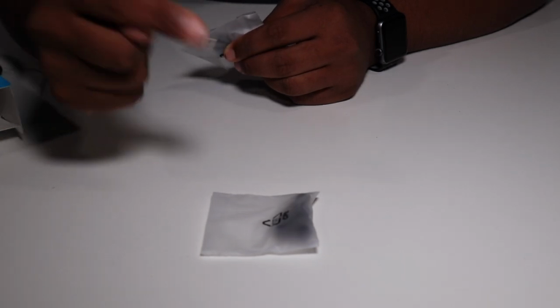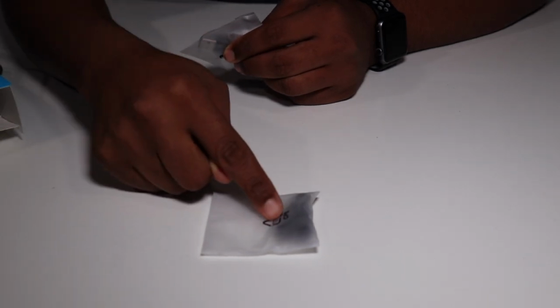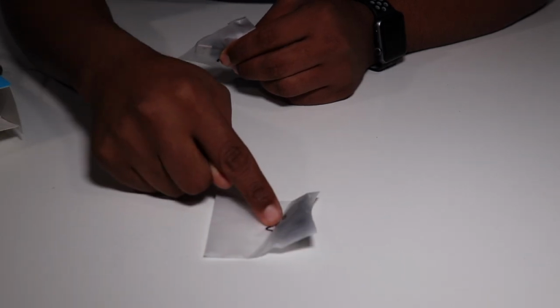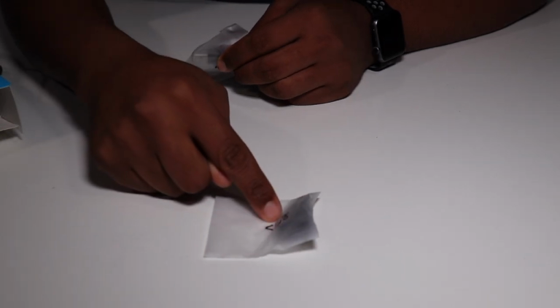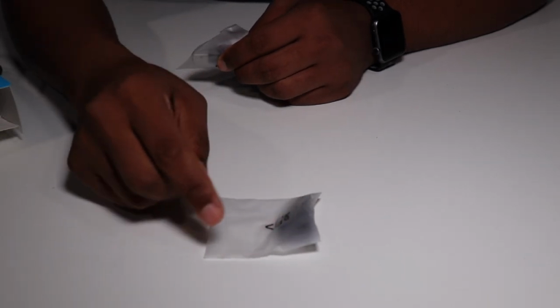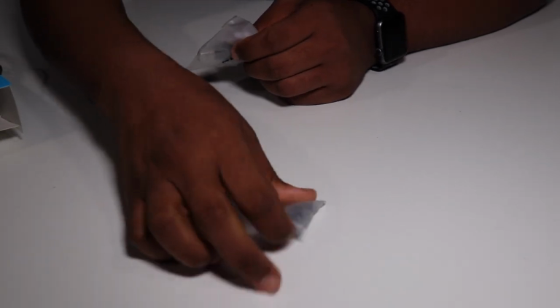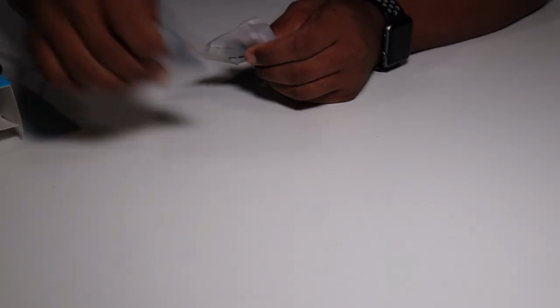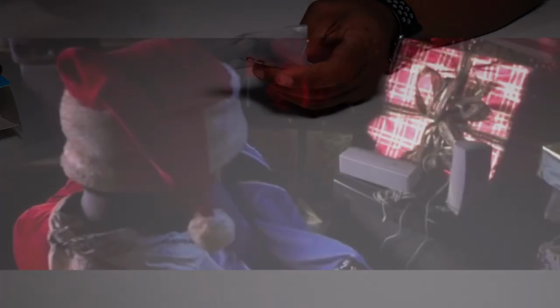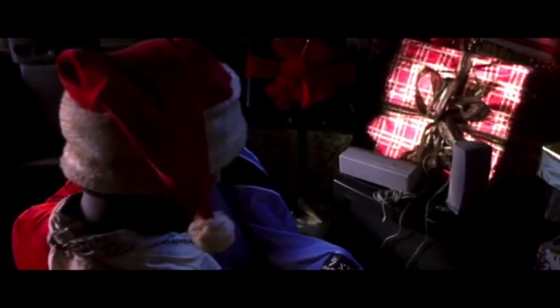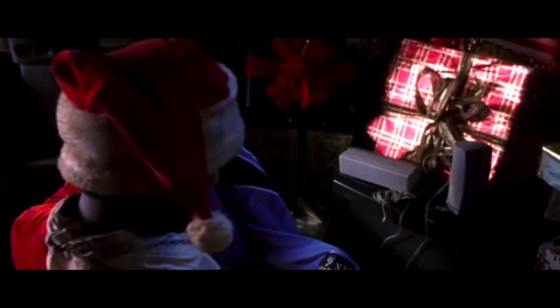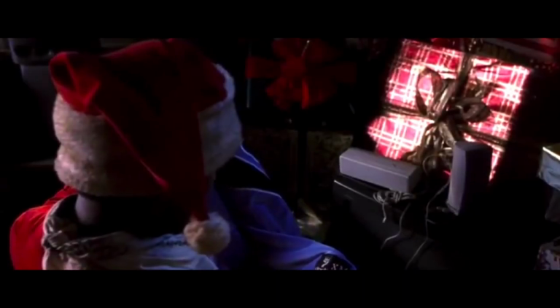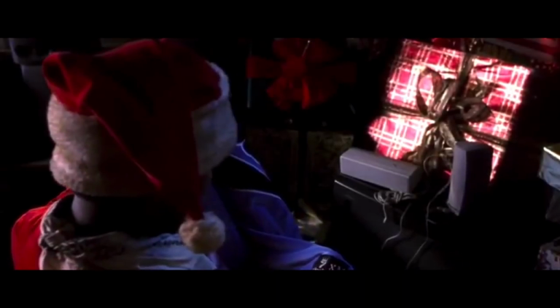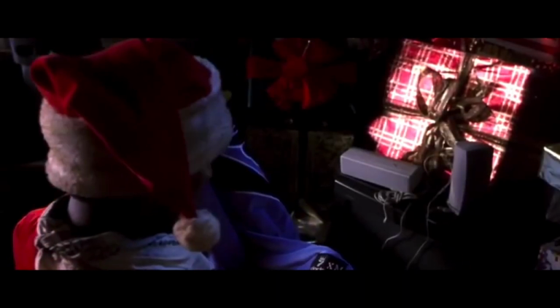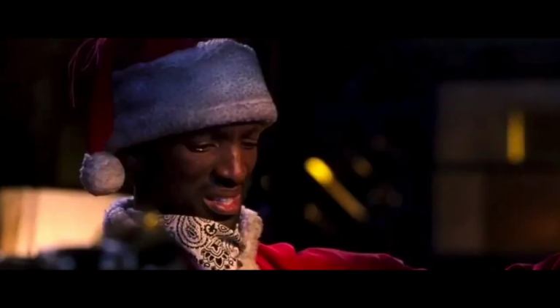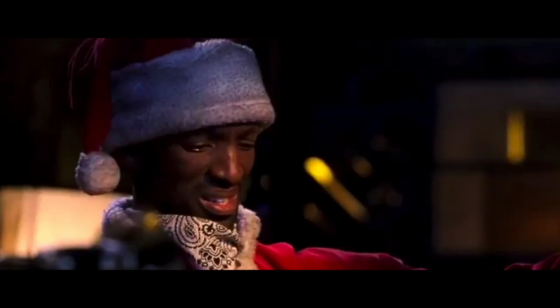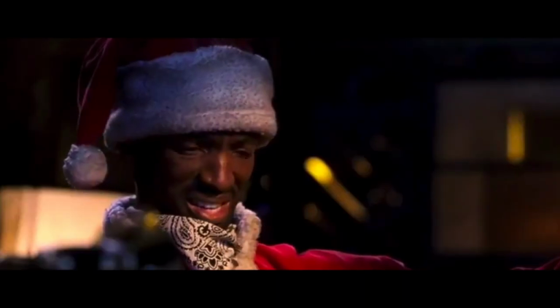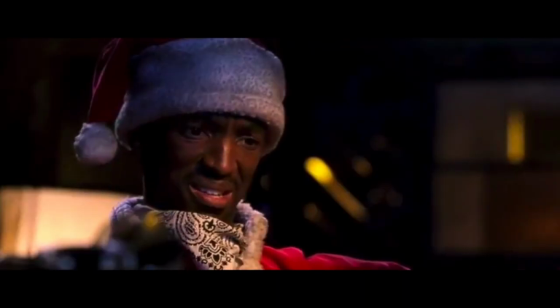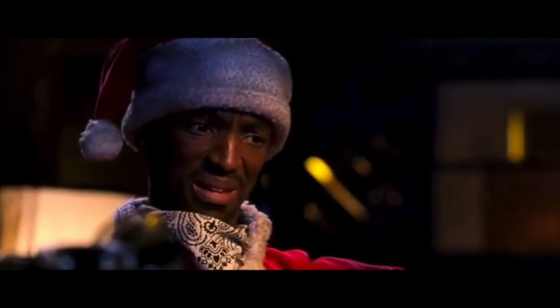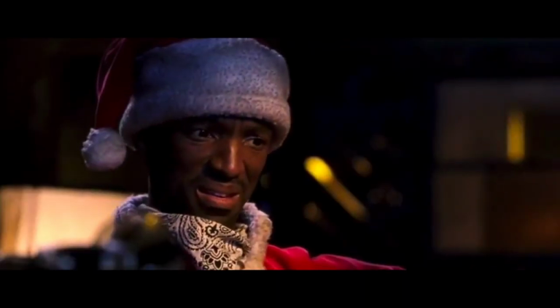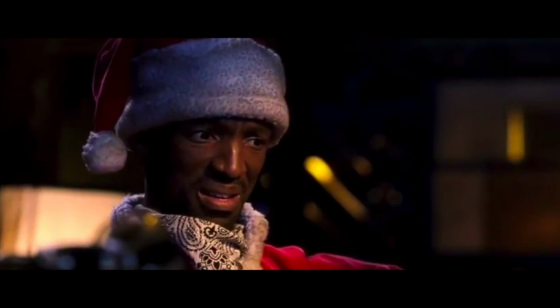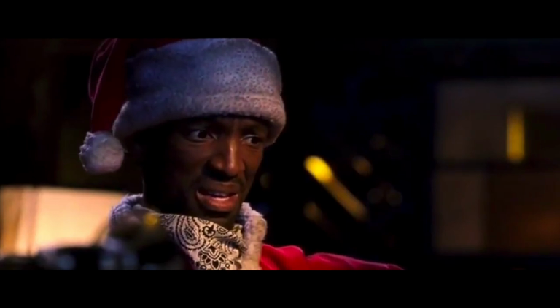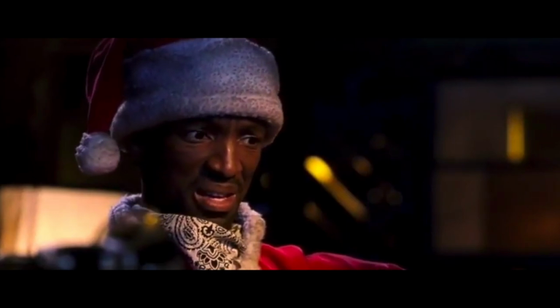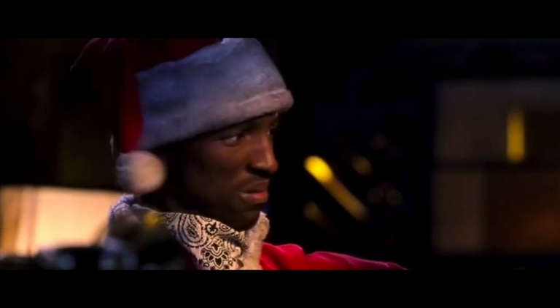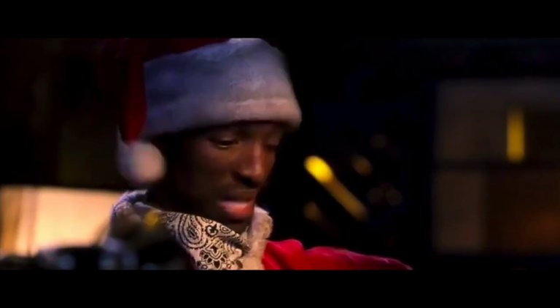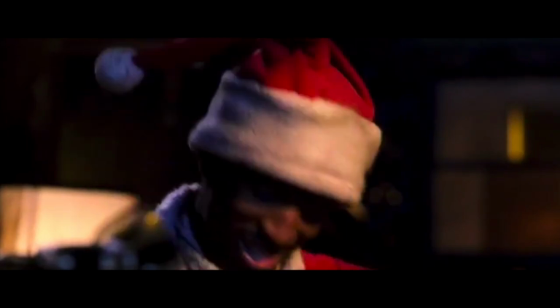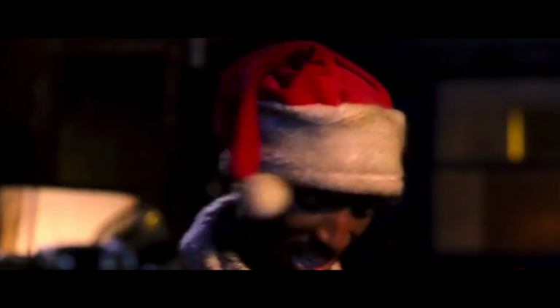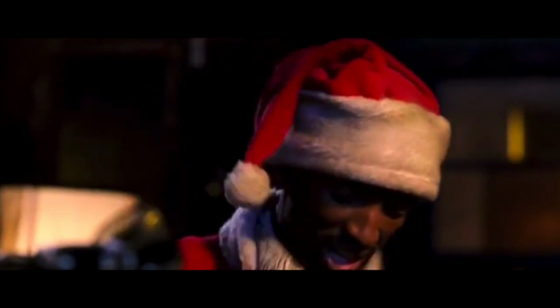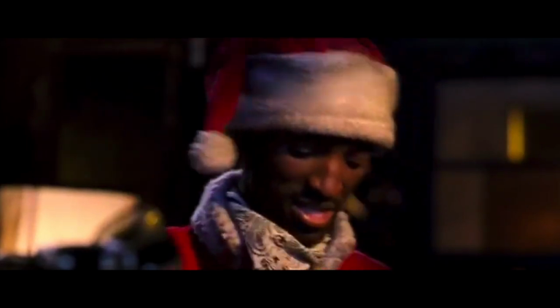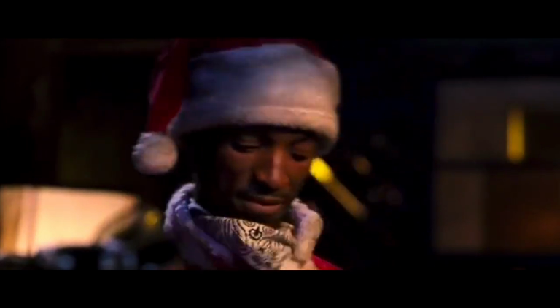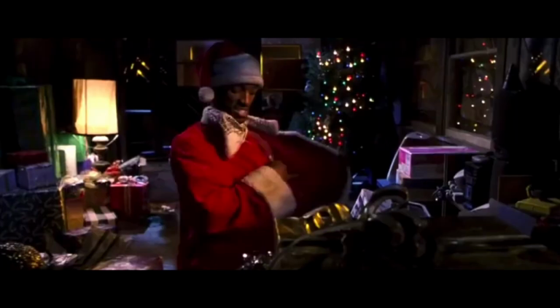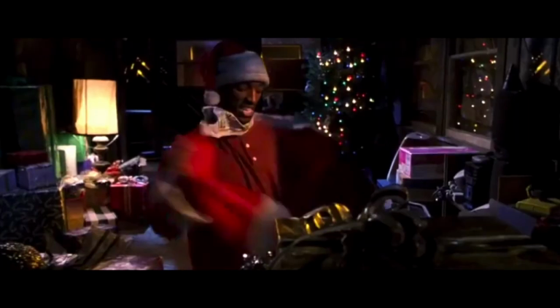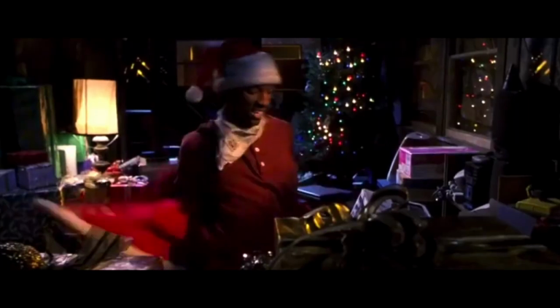I think it might be shmedium. Extra medium? You gotta have some for the skin.